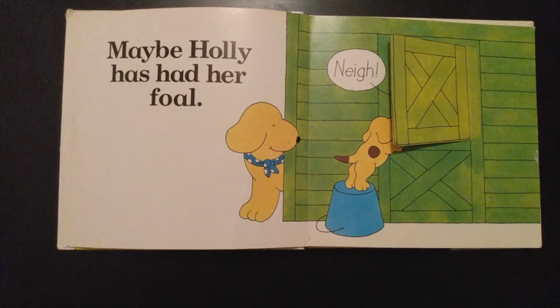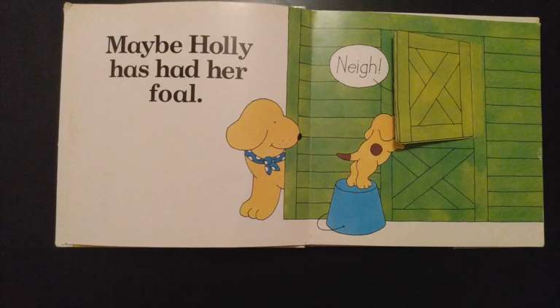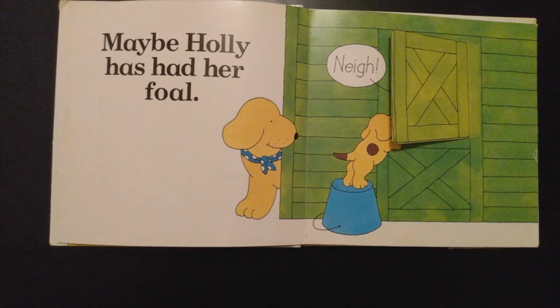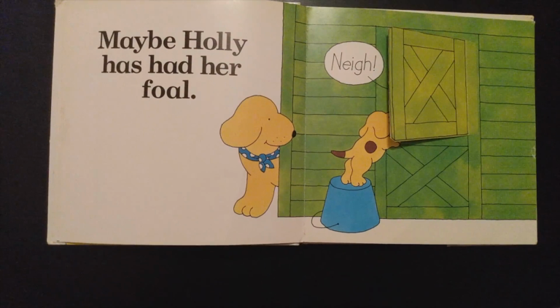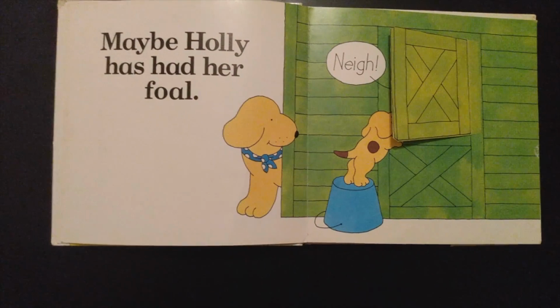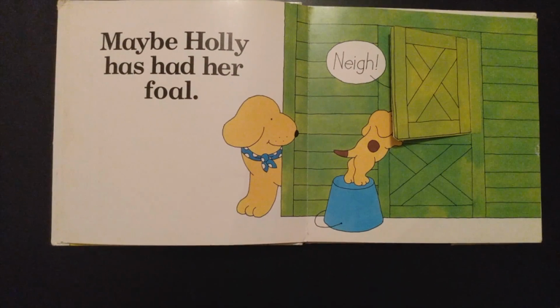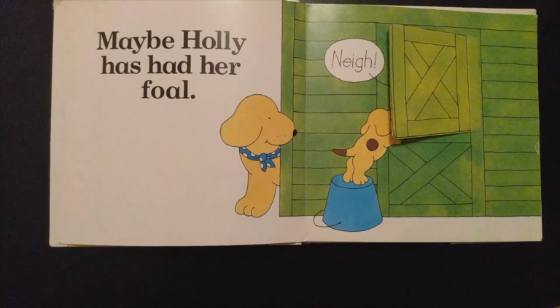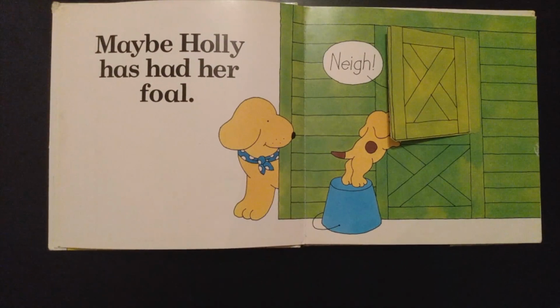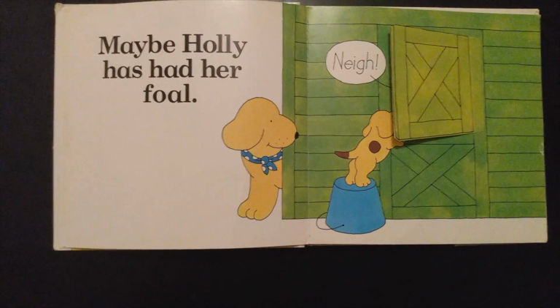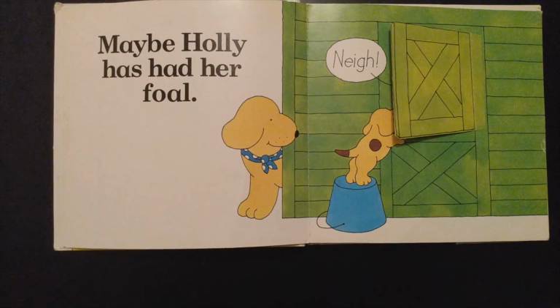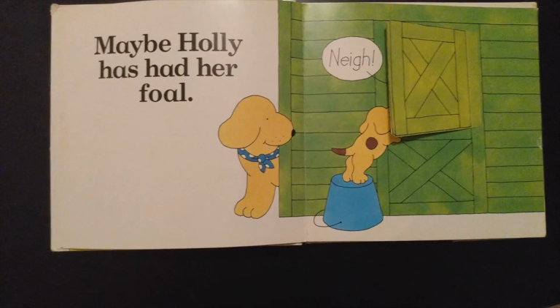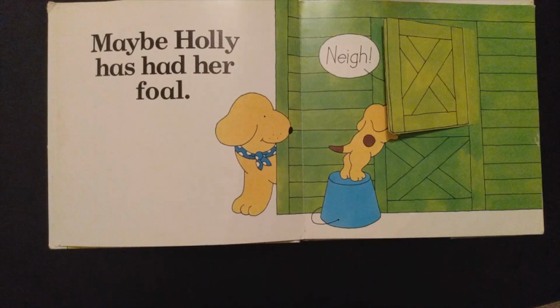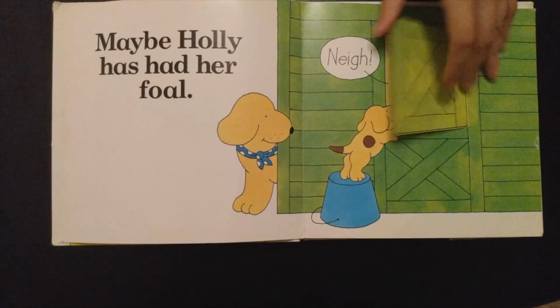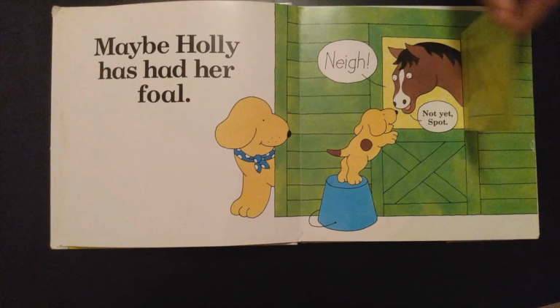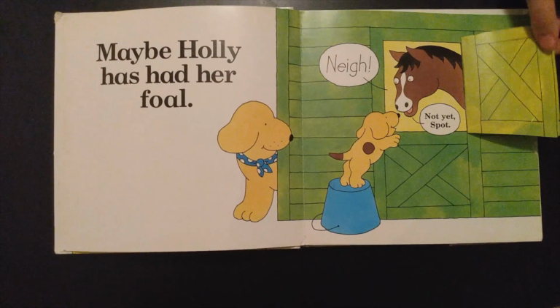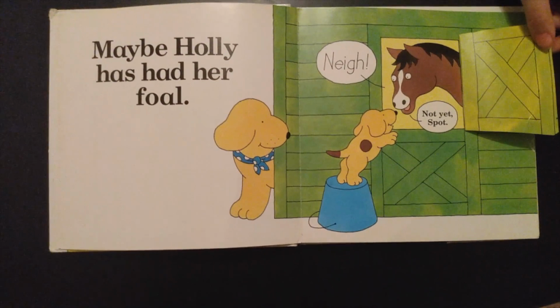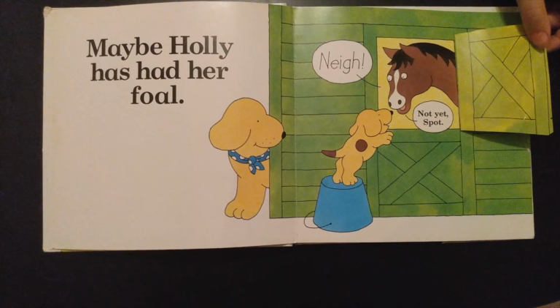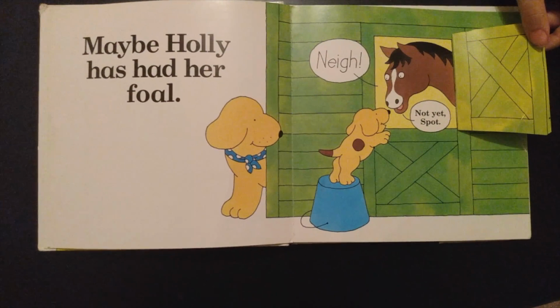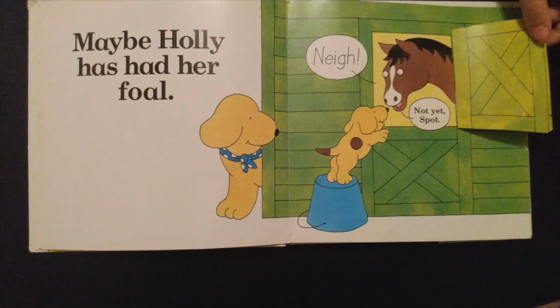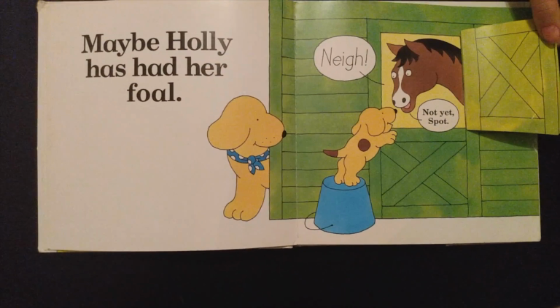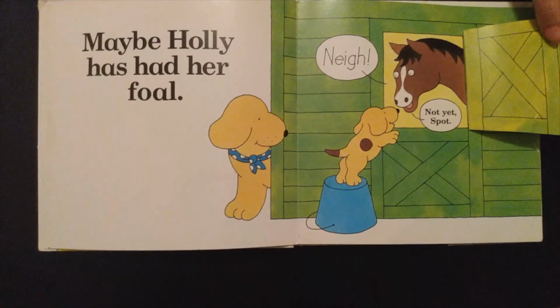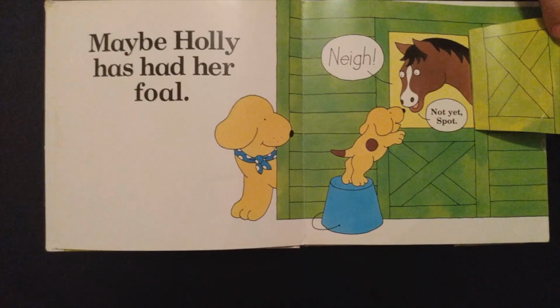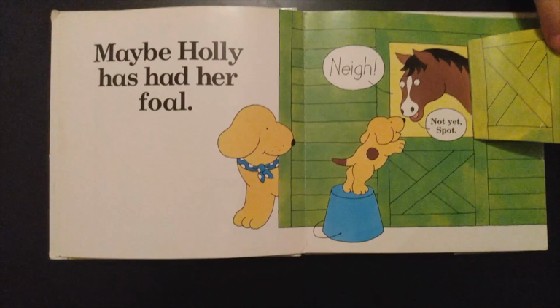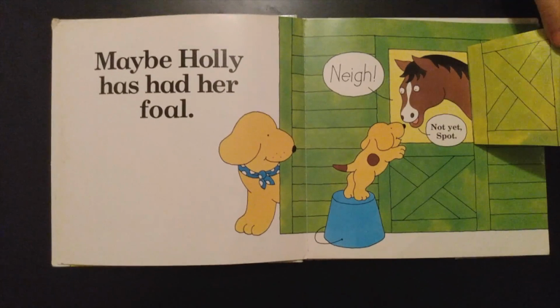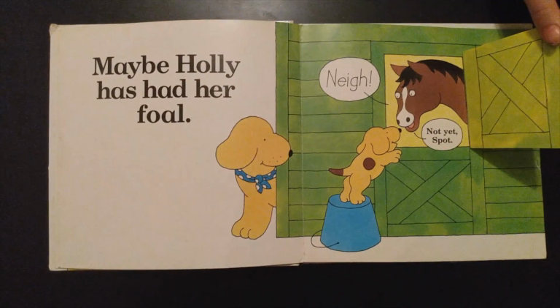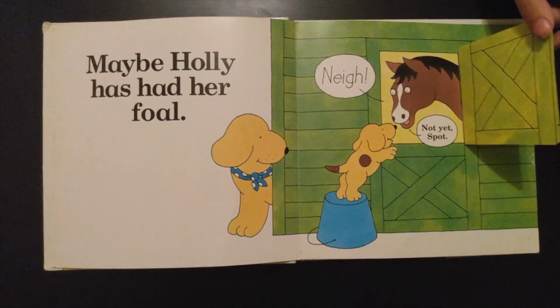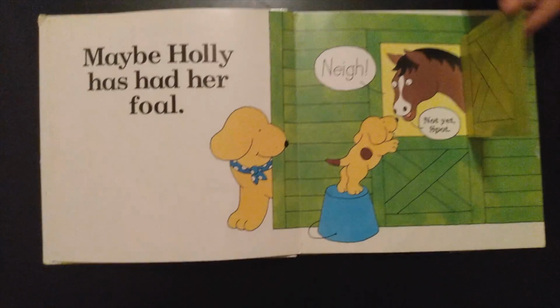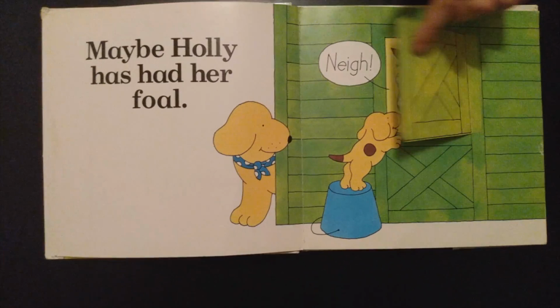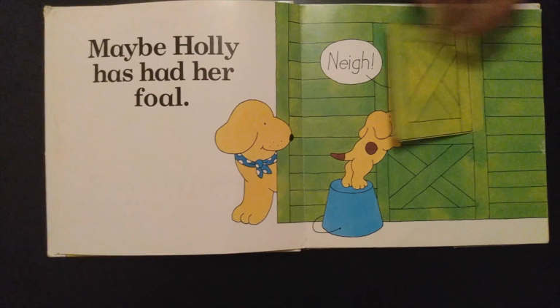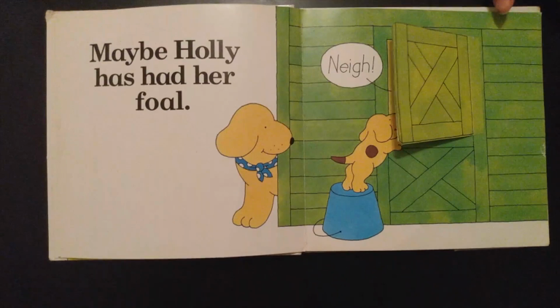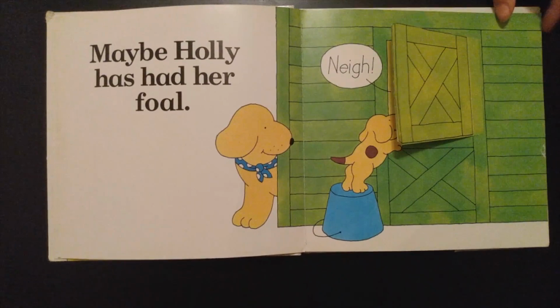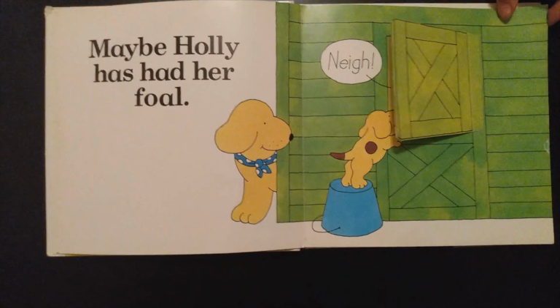Maybe Holly had a foal? Nay. Not yet, Spot. A foal is a baby horse.